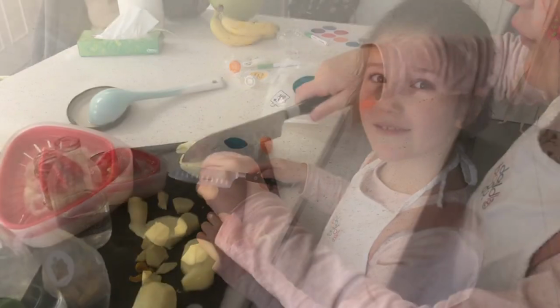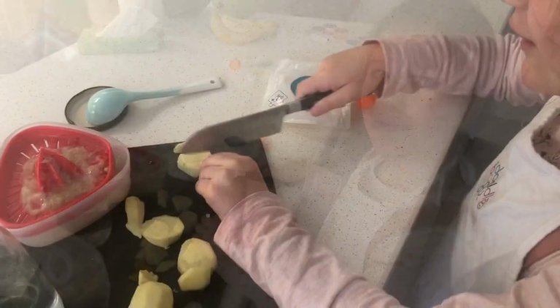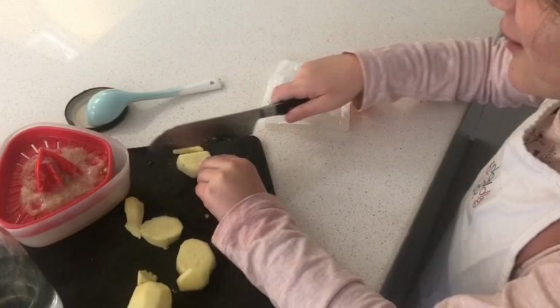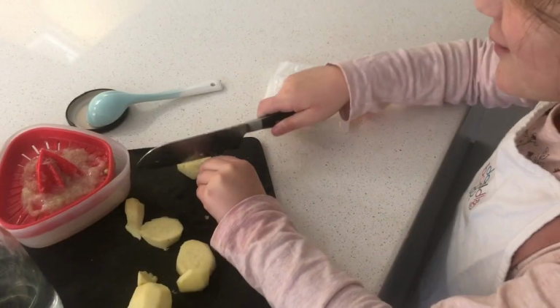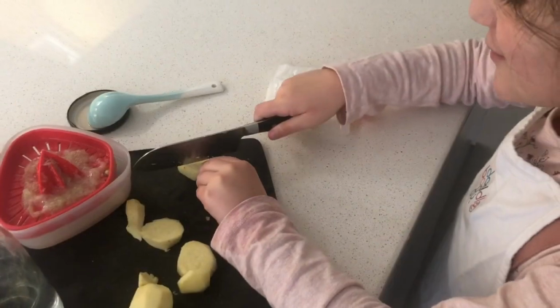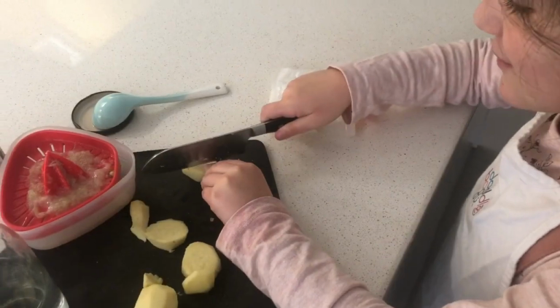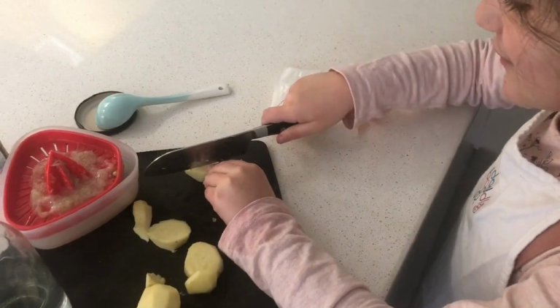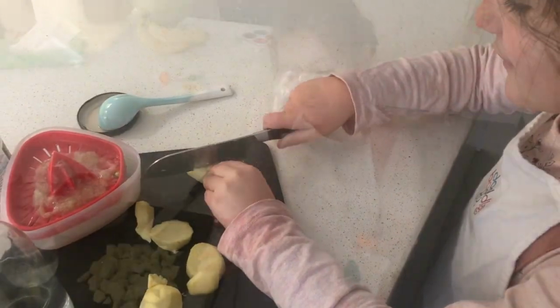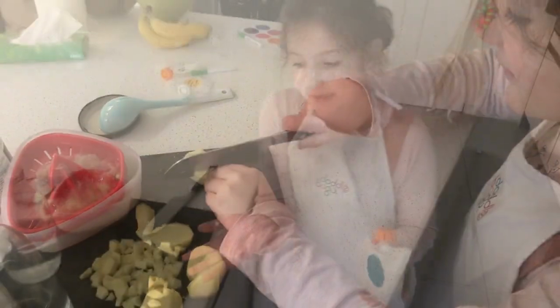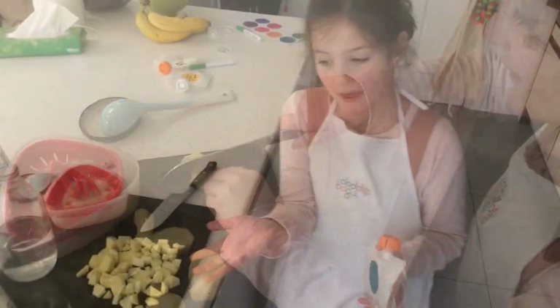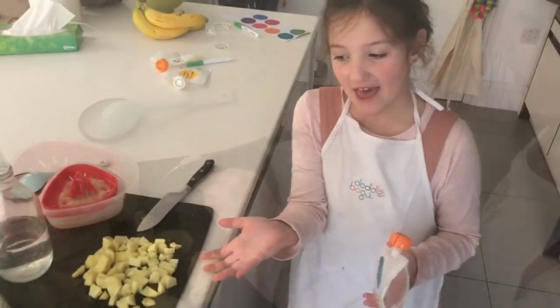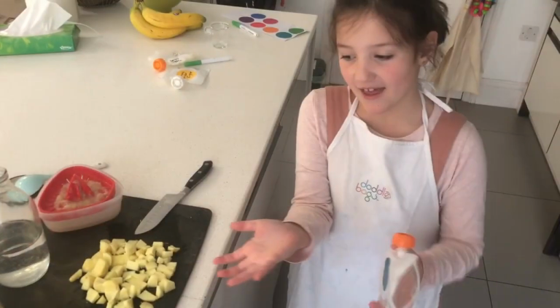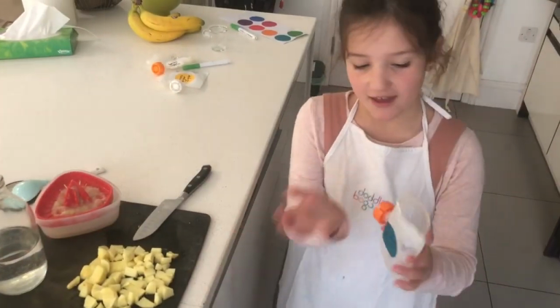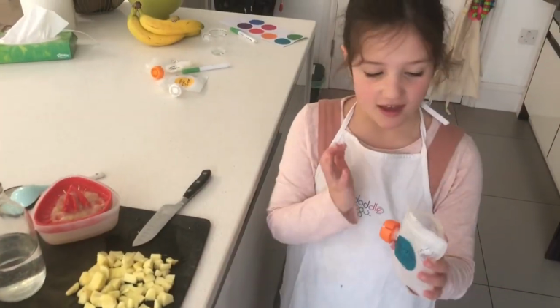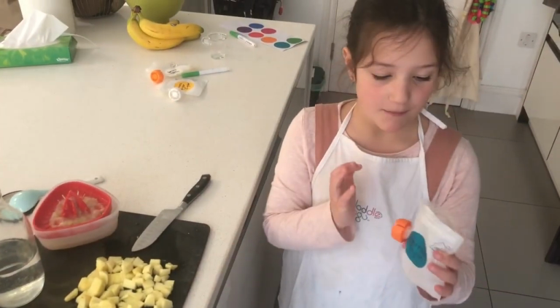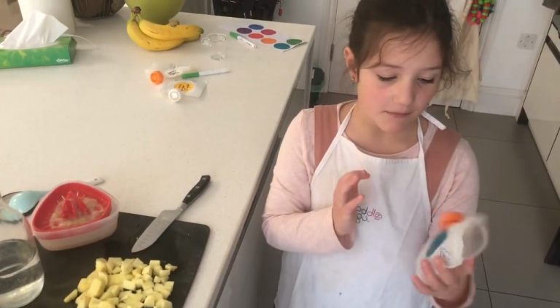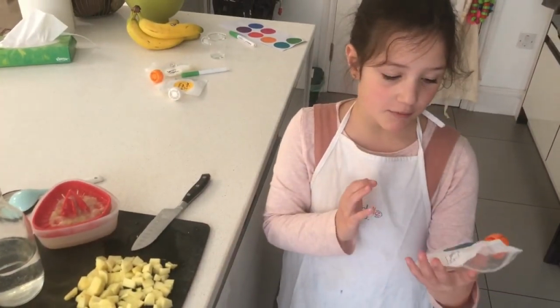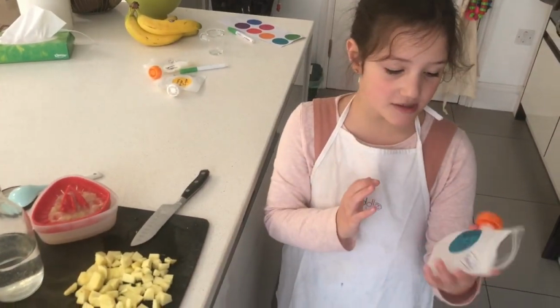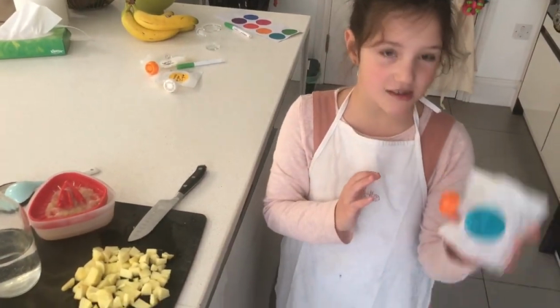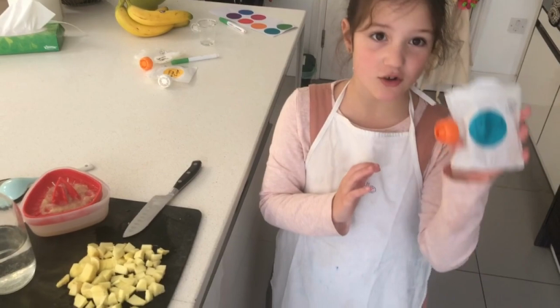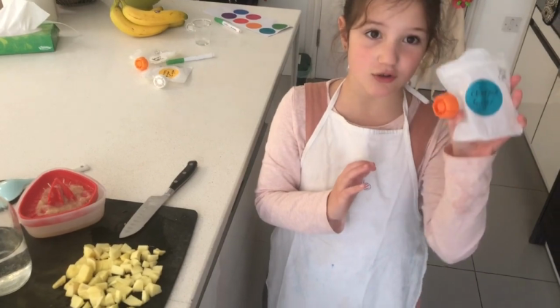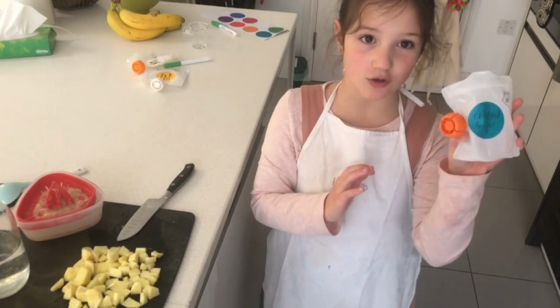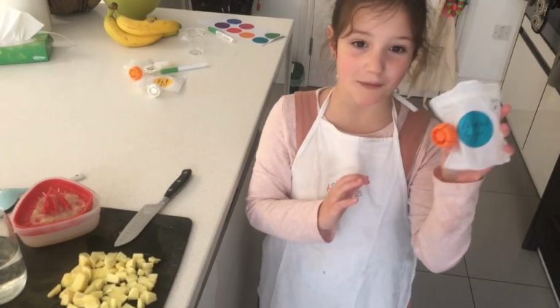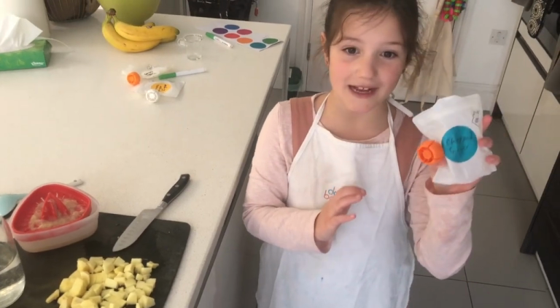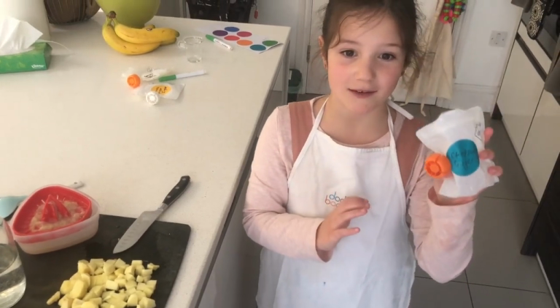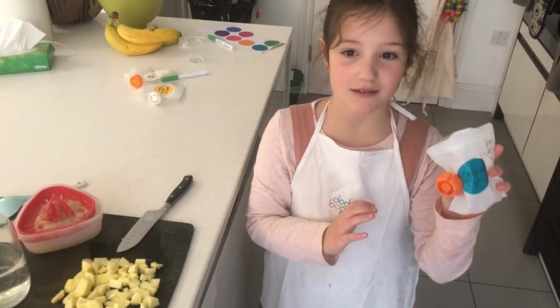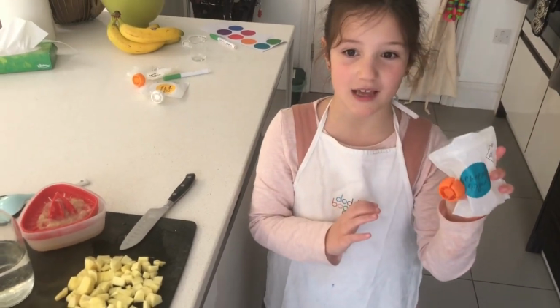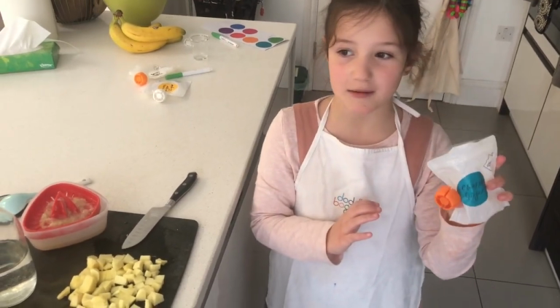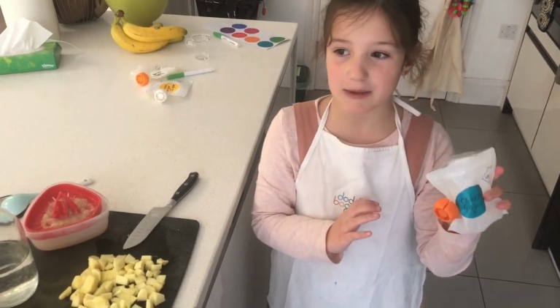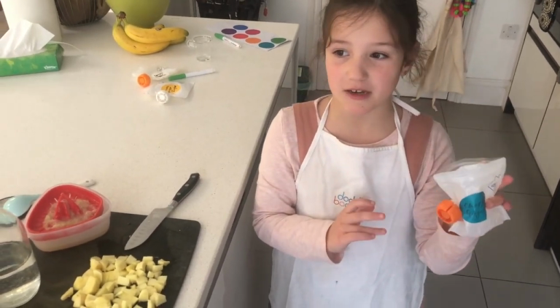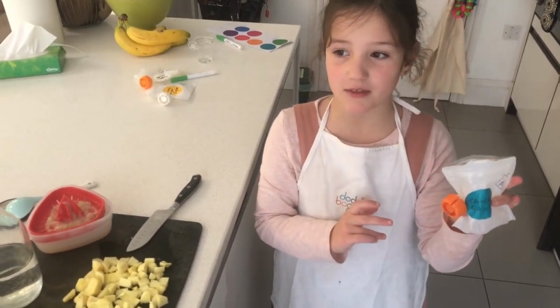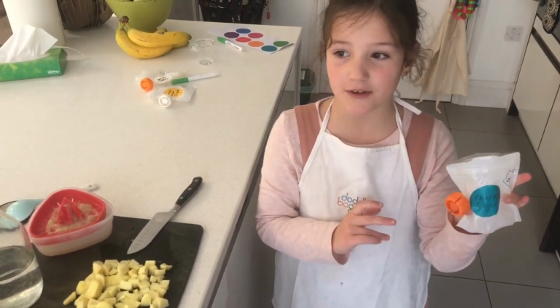Grab your ginger. Have some spare. Put it in your doodle bag and keep it in the freezer.